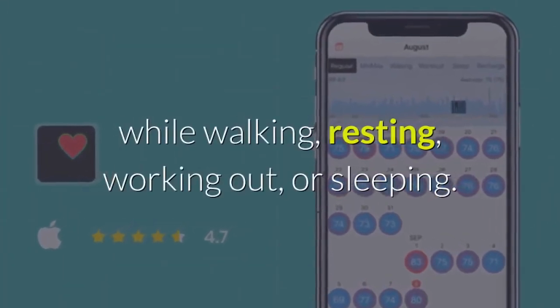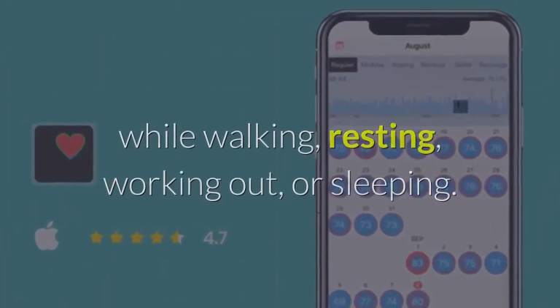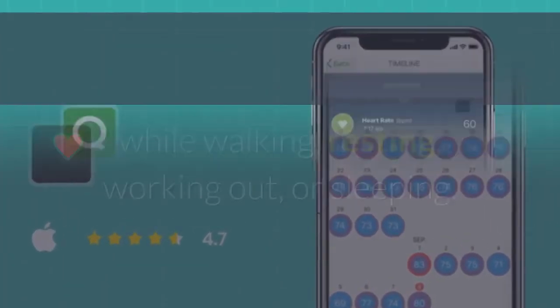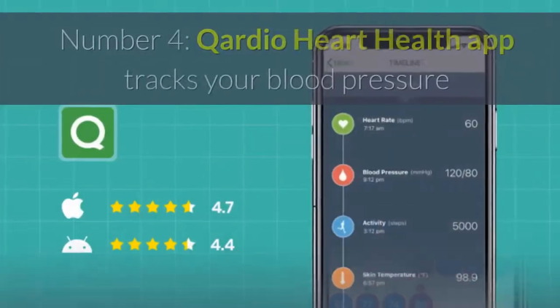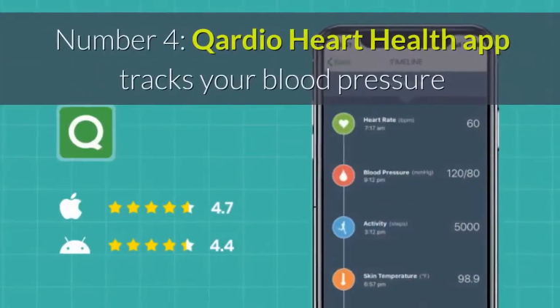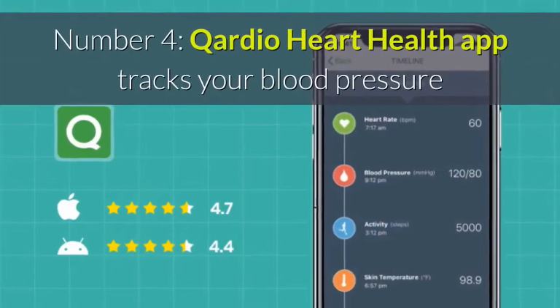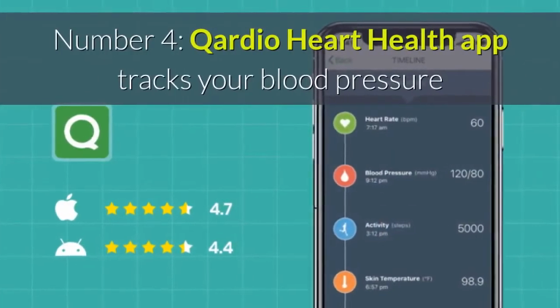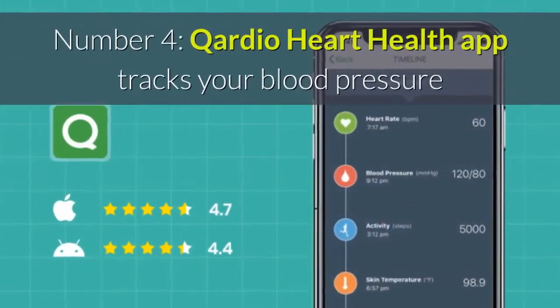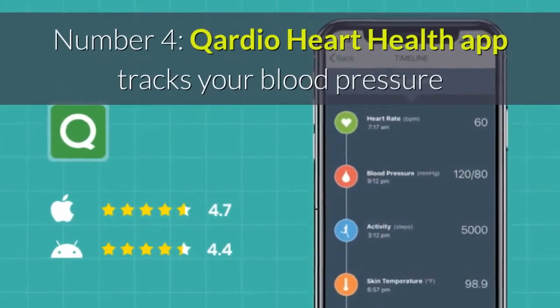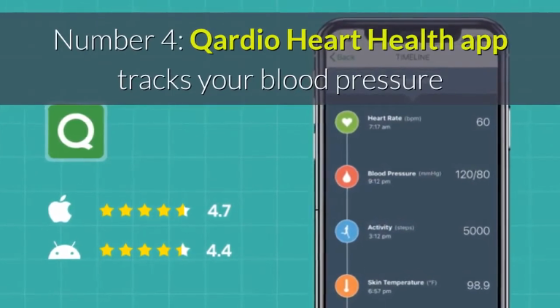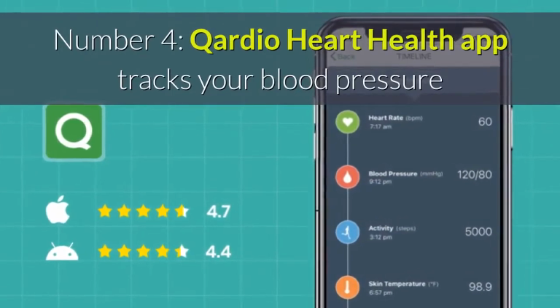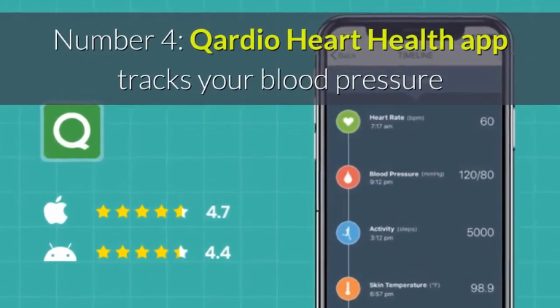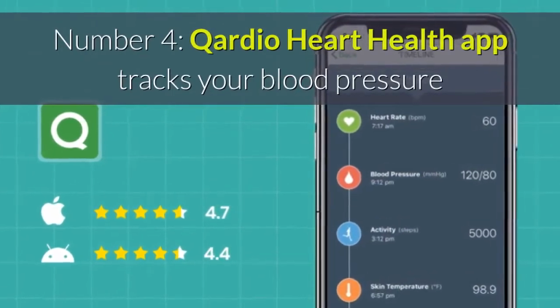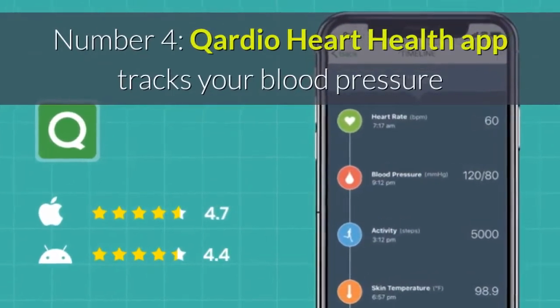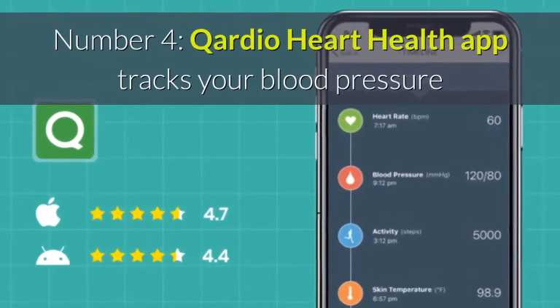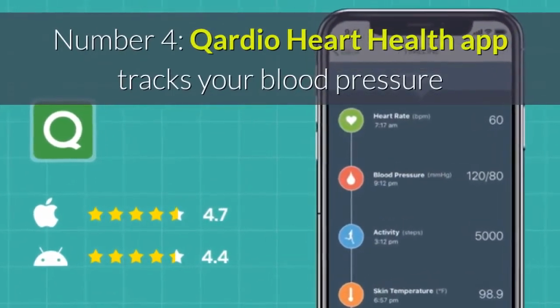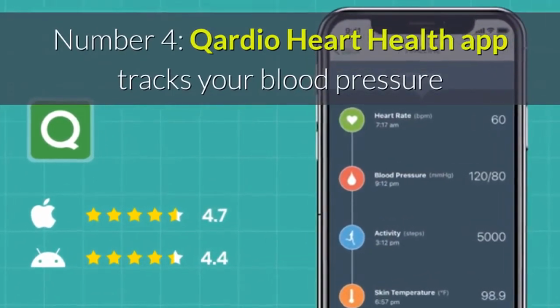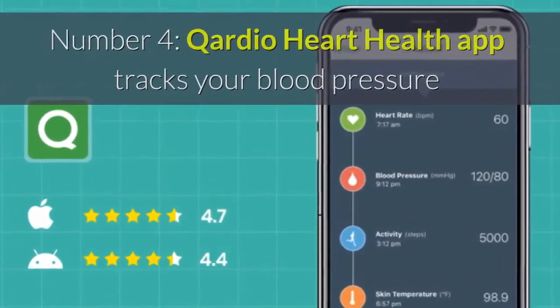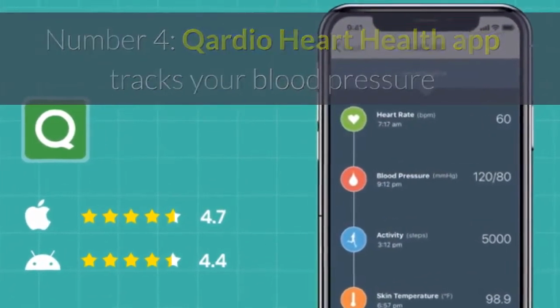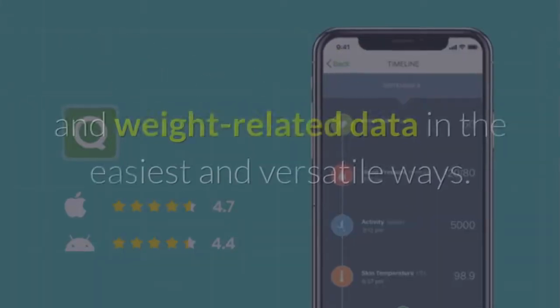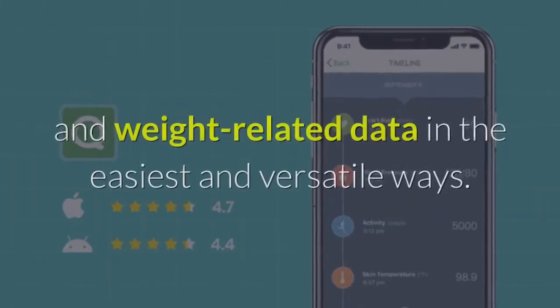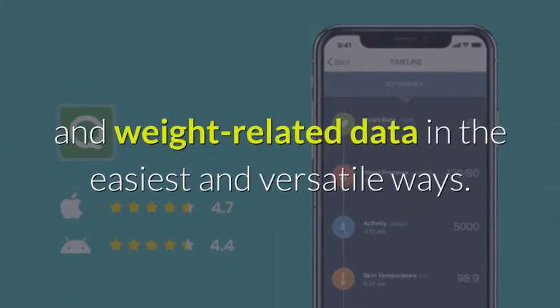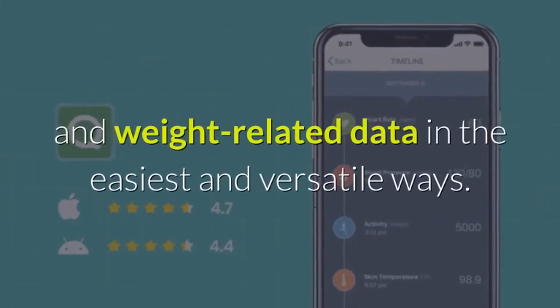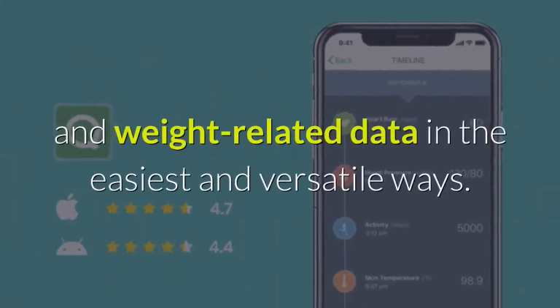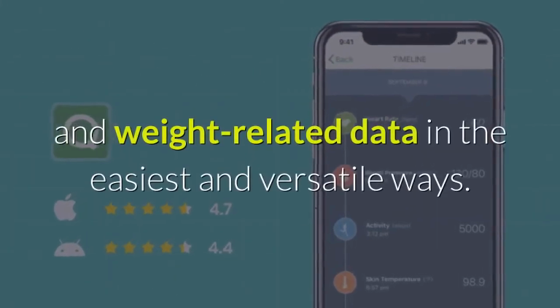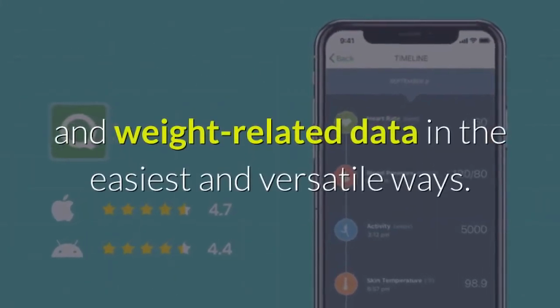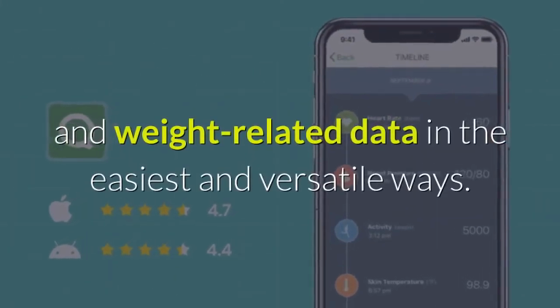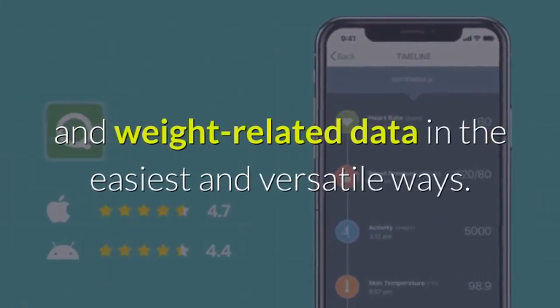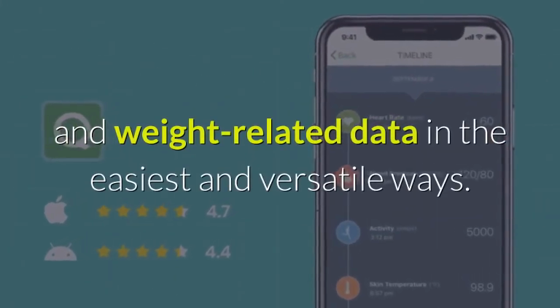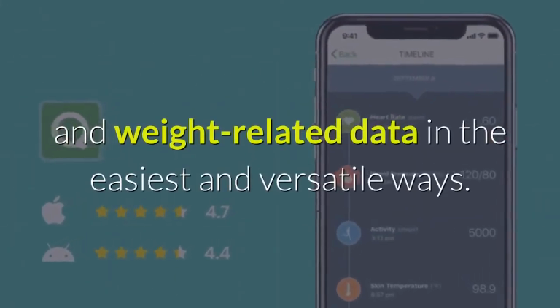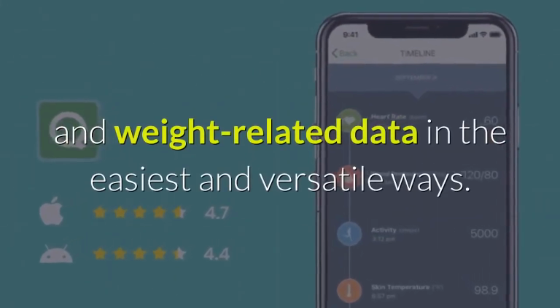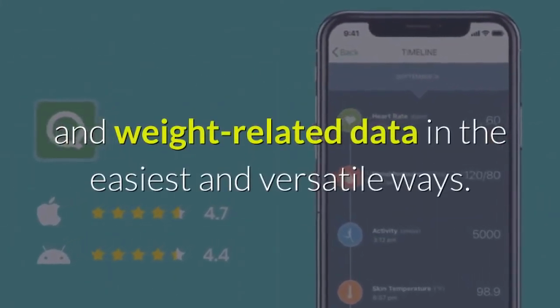Number four: Cardio Heart Health app tracks your blood pressure and weight-related data in the easiest and most versatile ways.